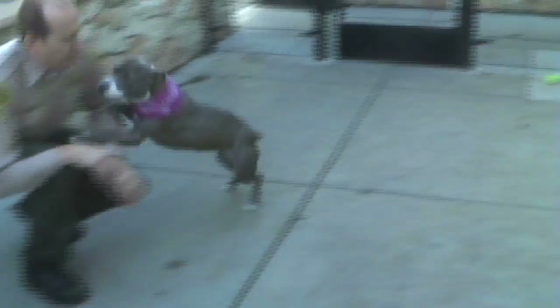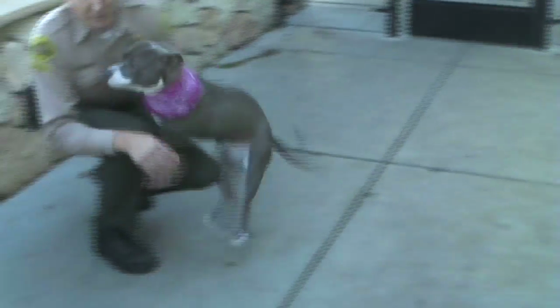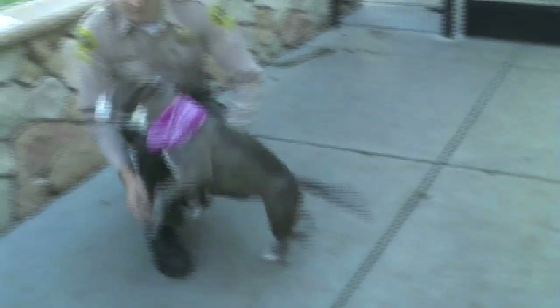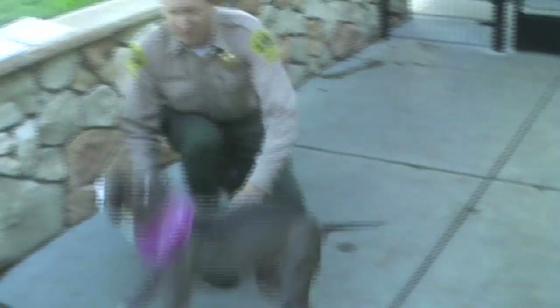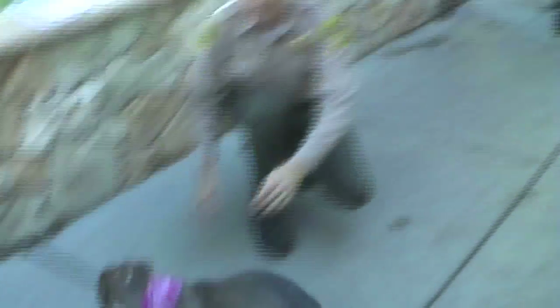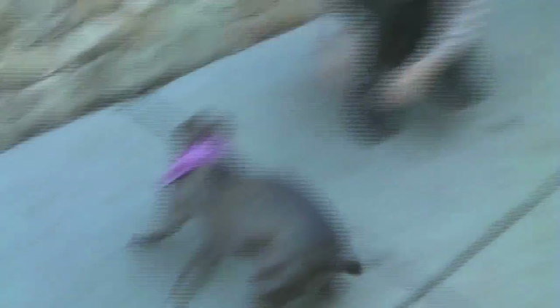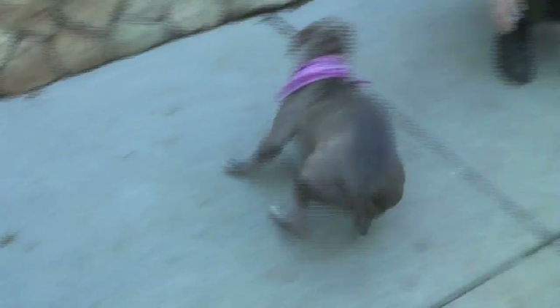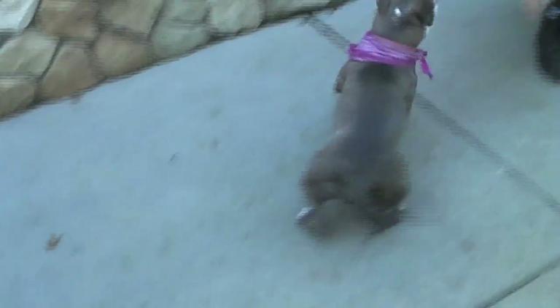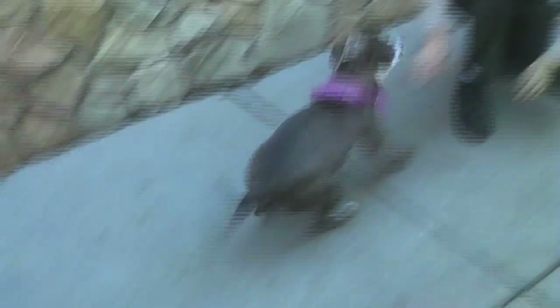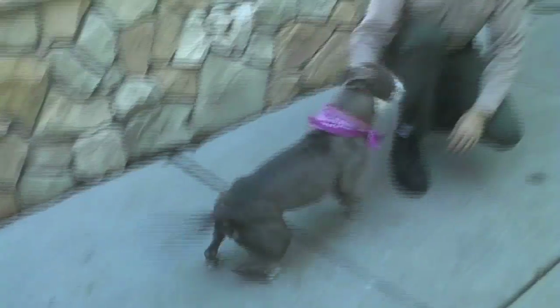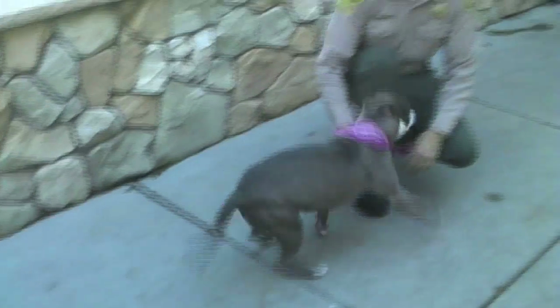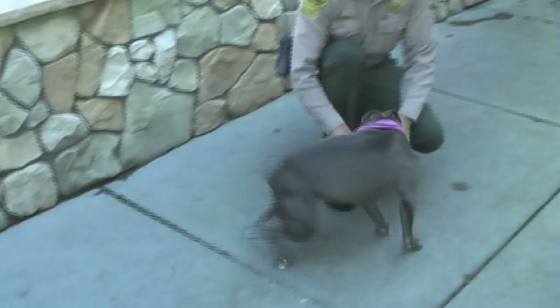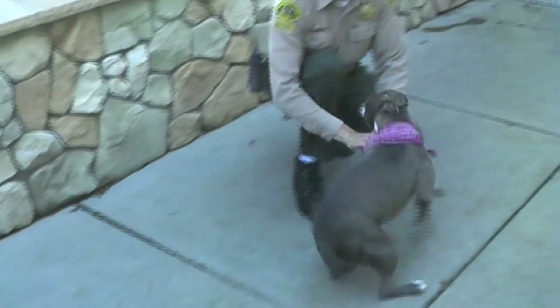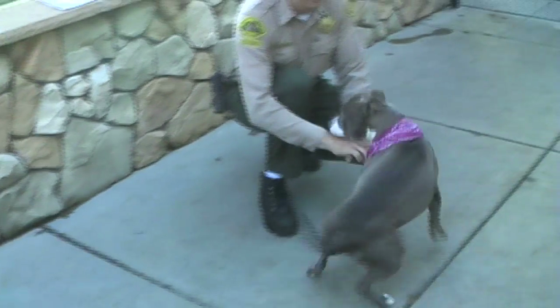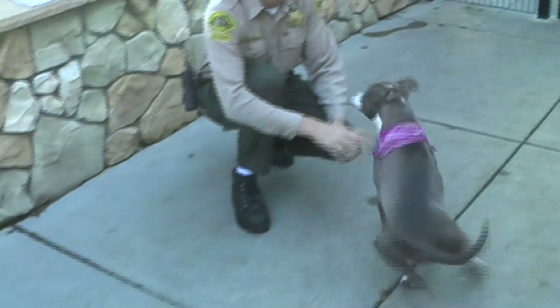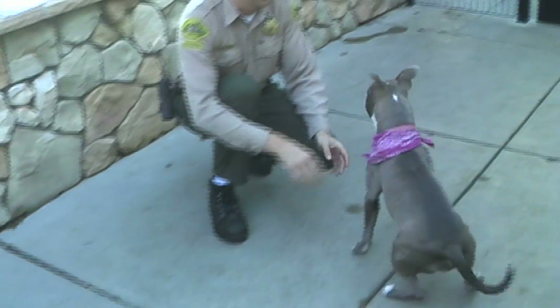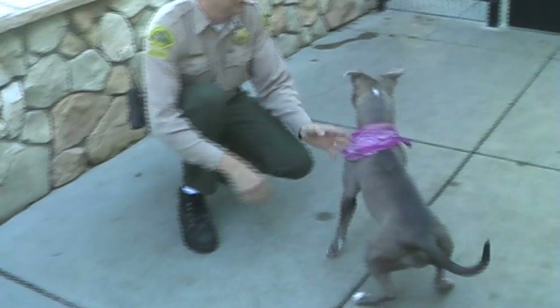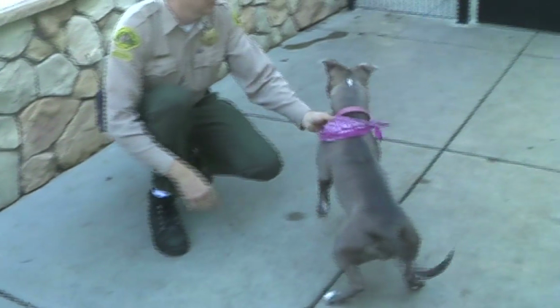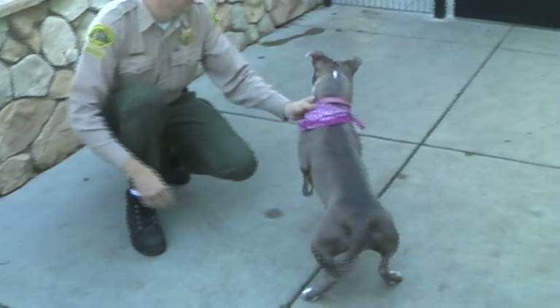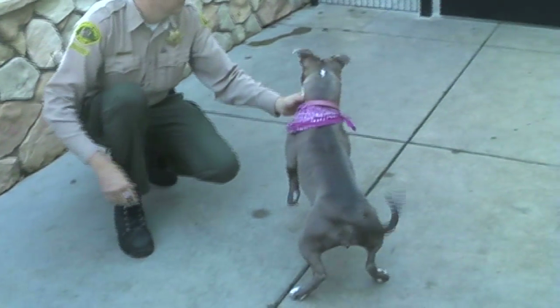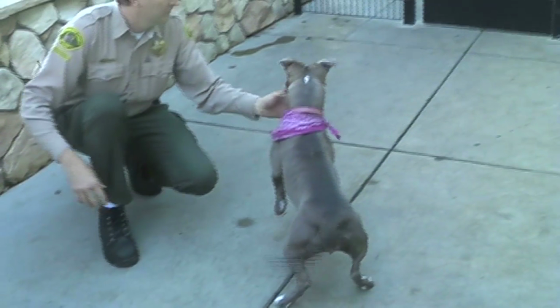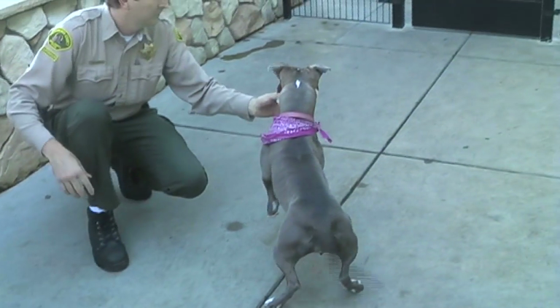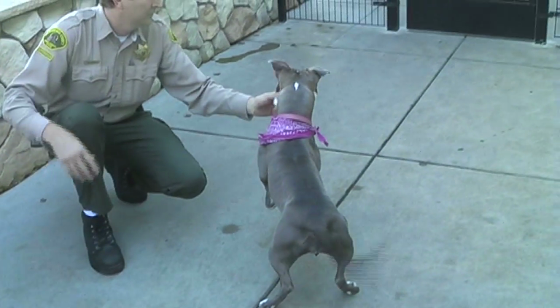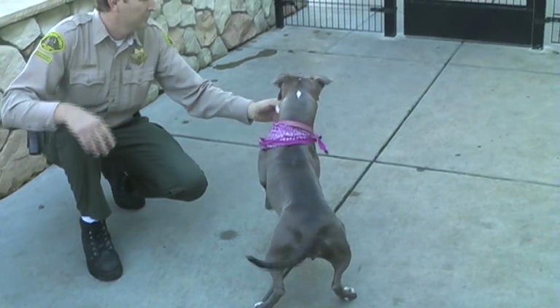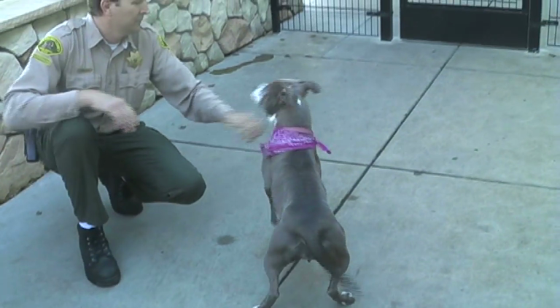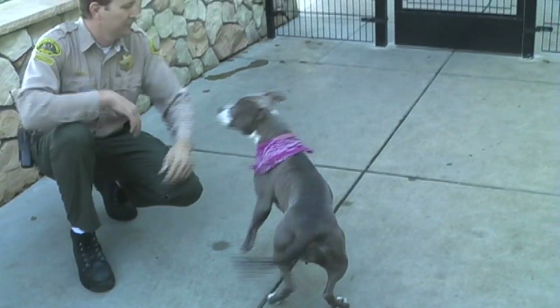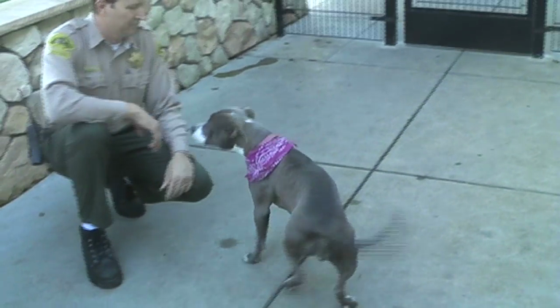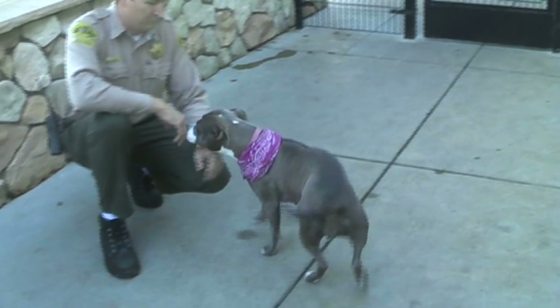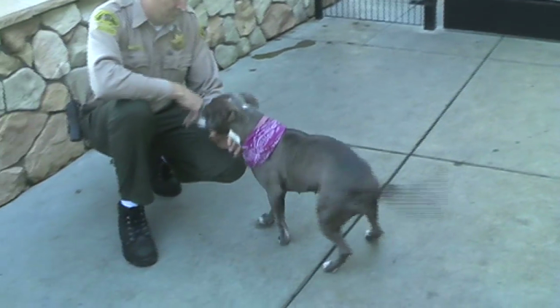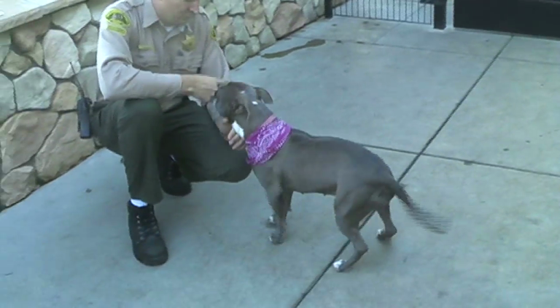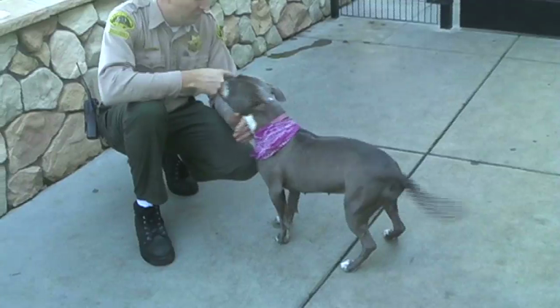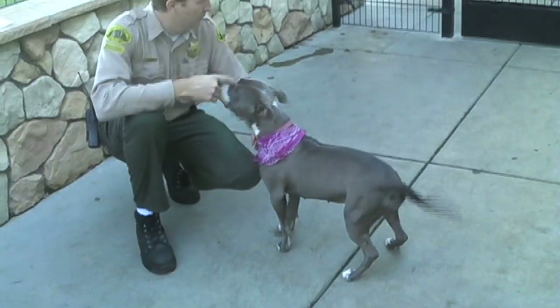She's a very energetic dog, likes to run, and is in real good health.